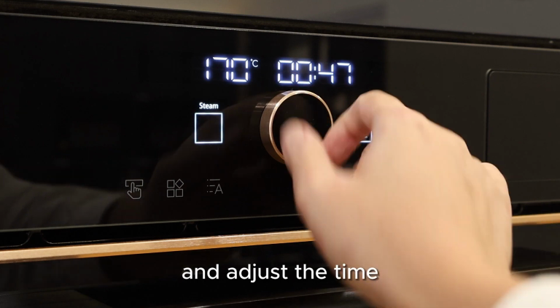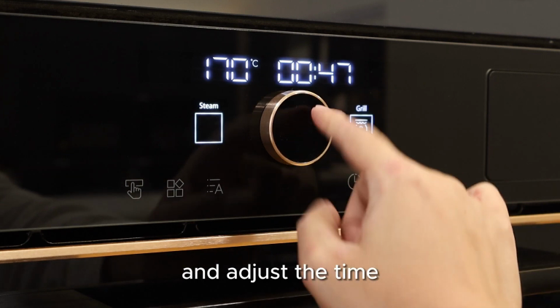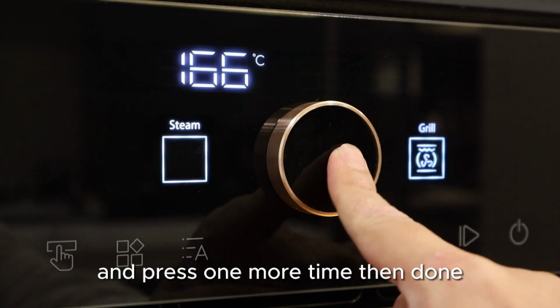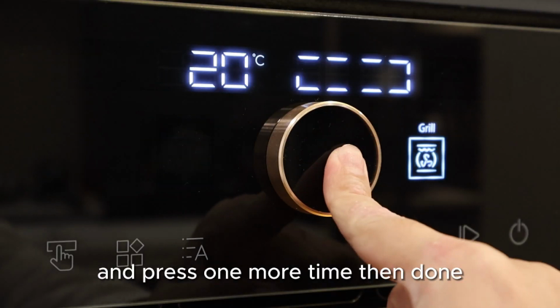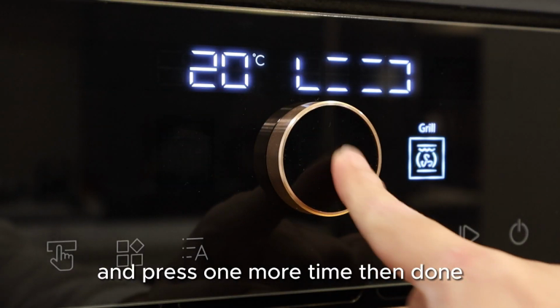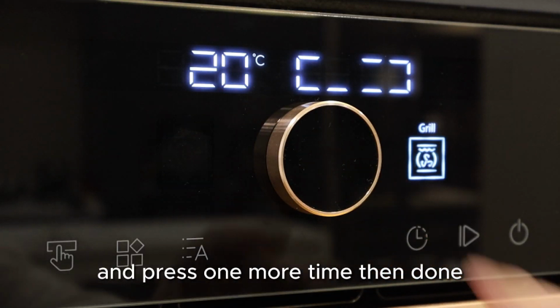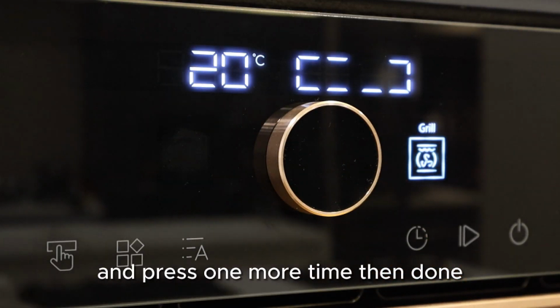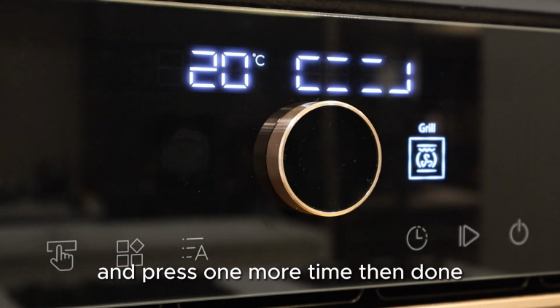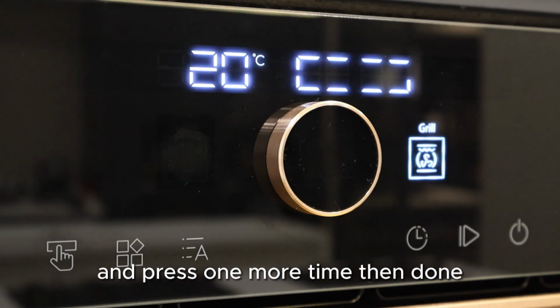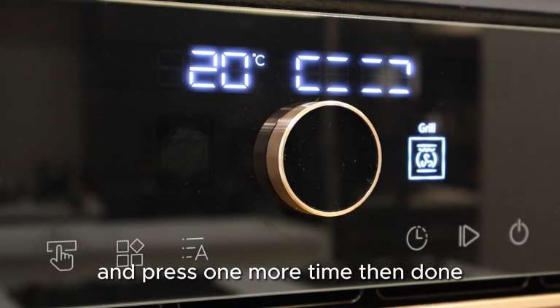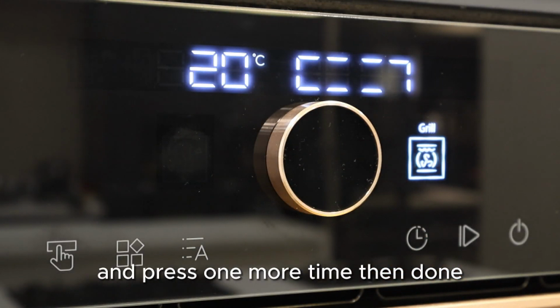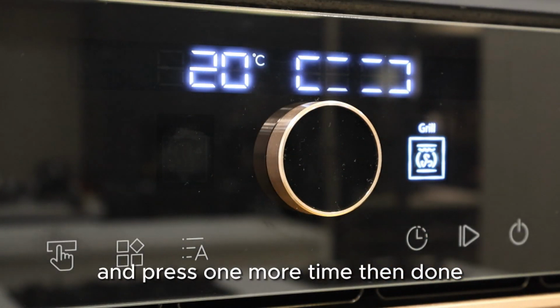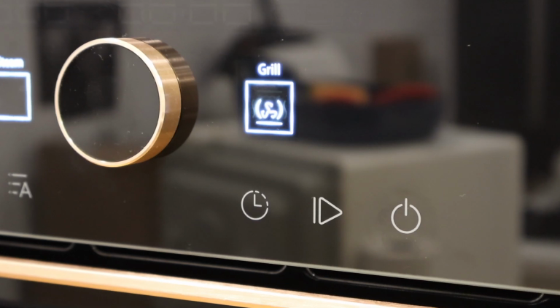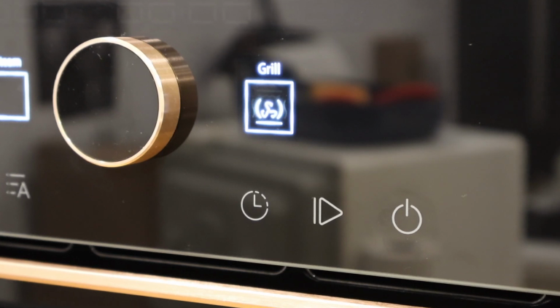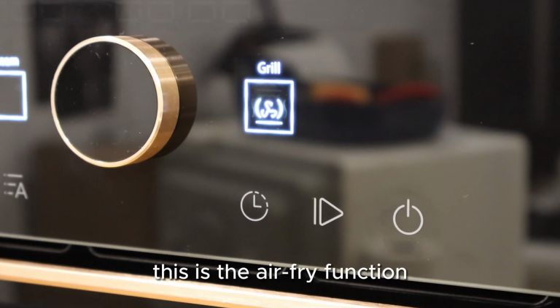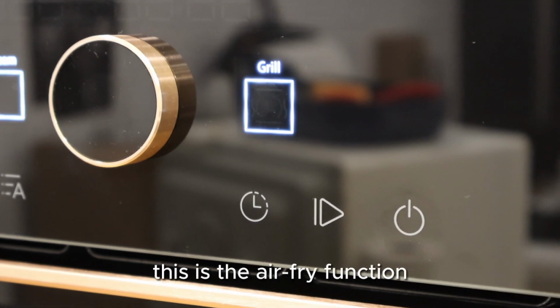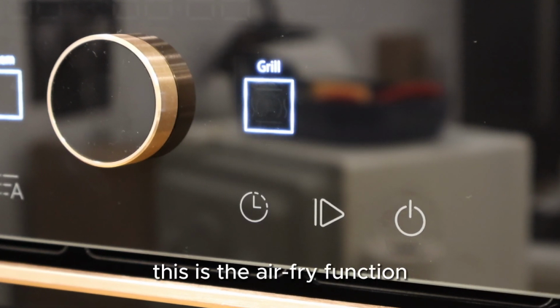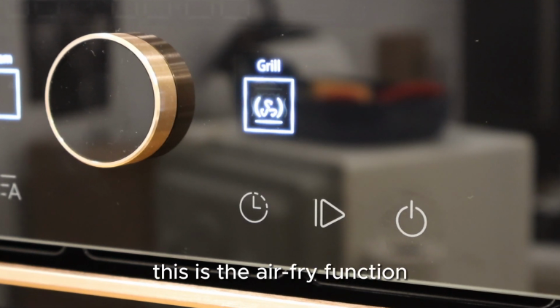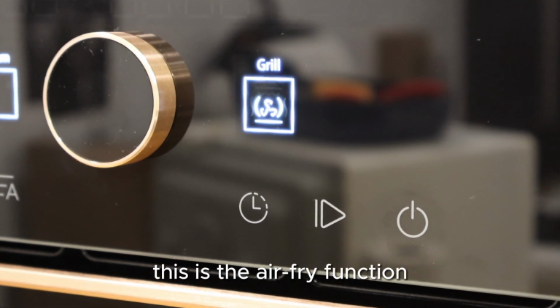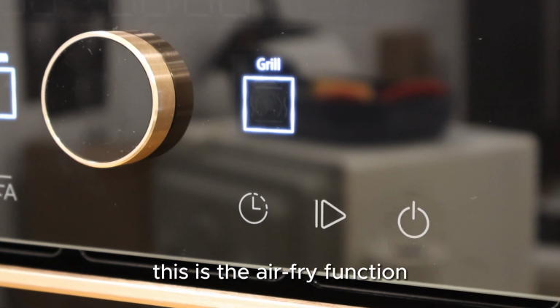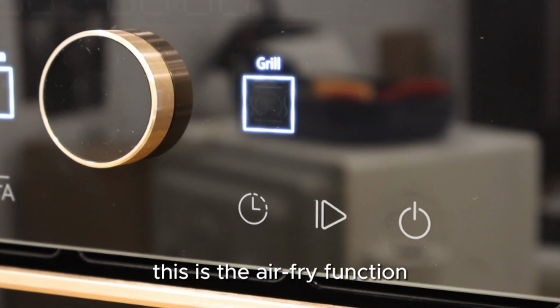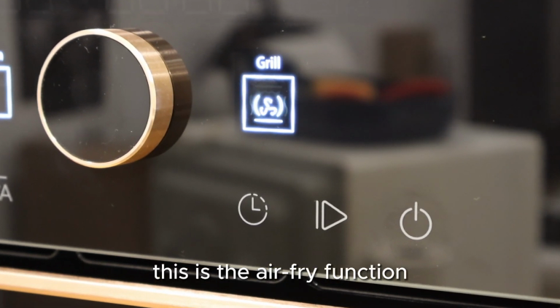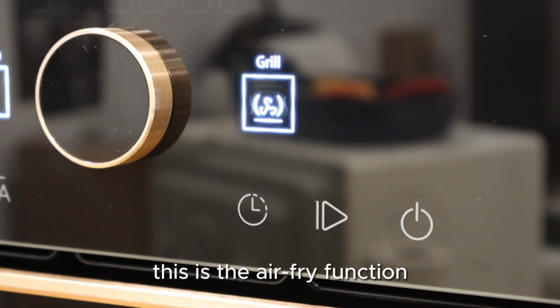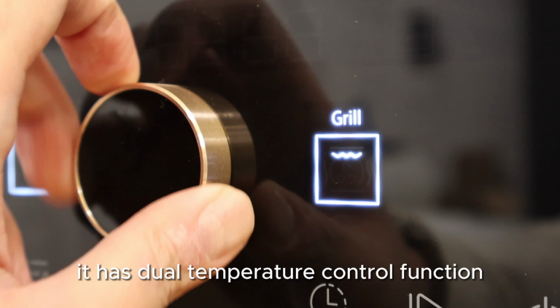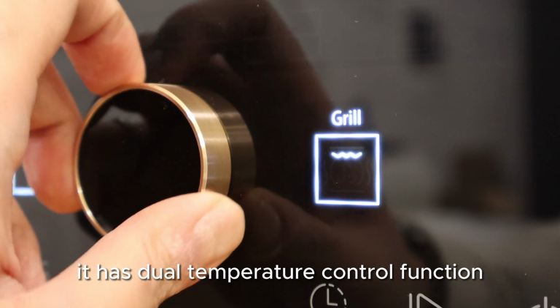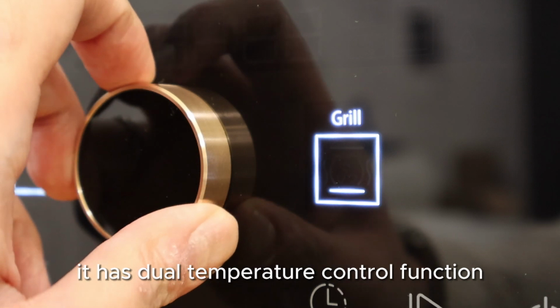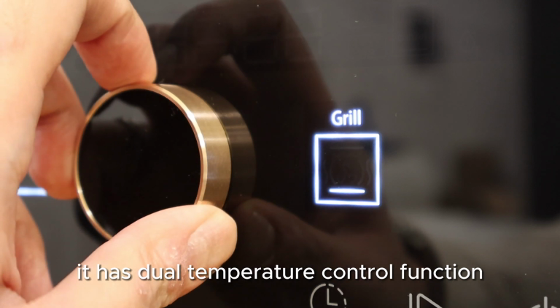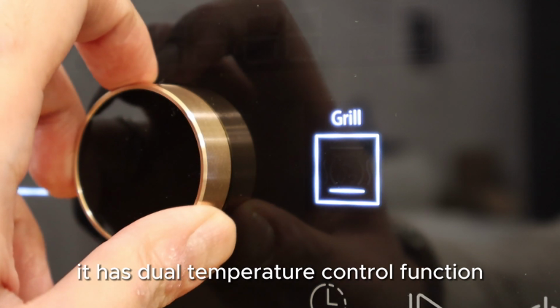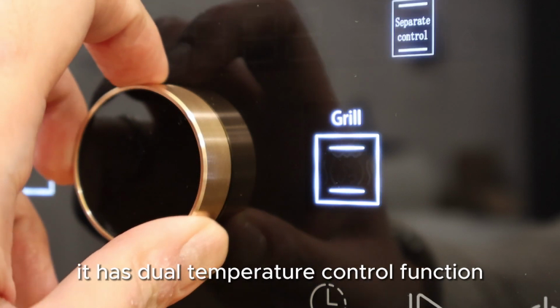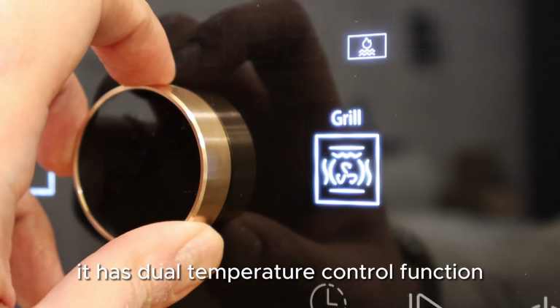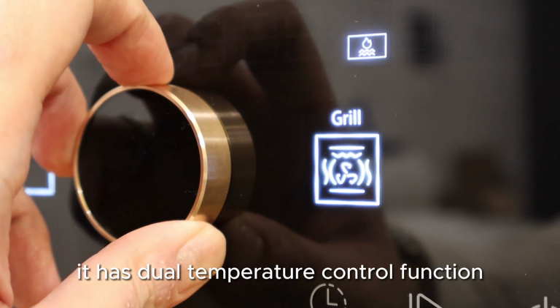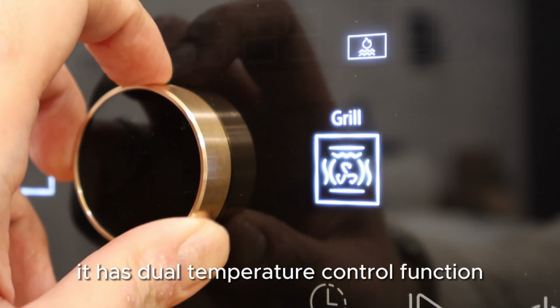Press one more time and you are done. This is the air fry function. It has a dual temperature control function.